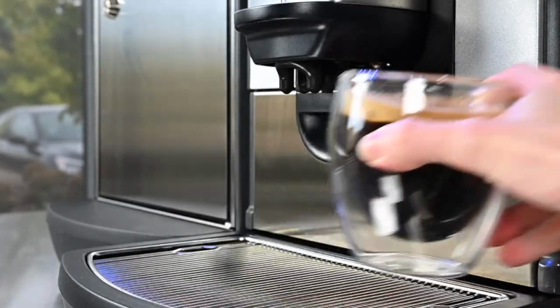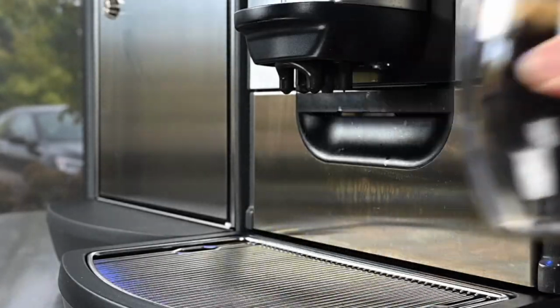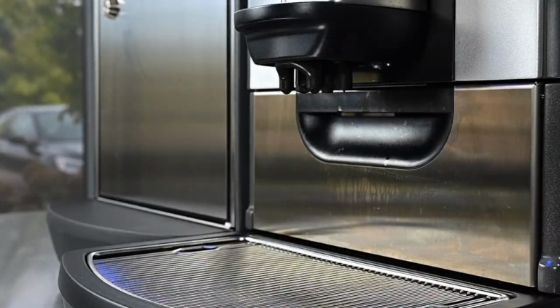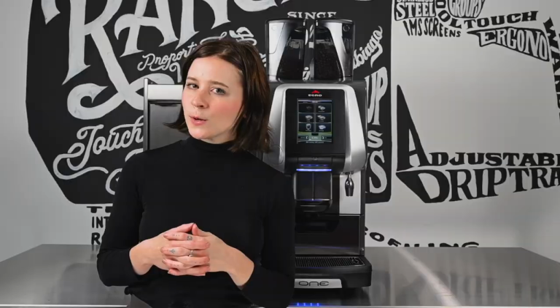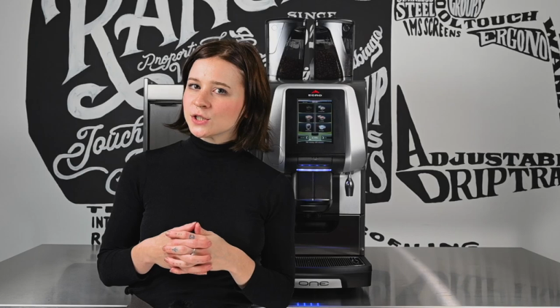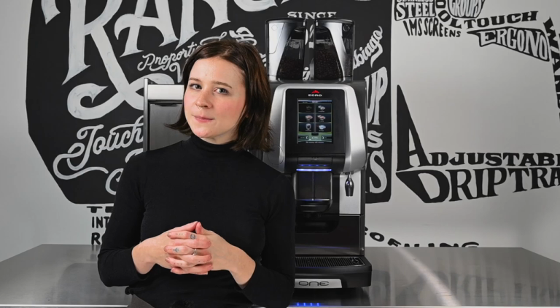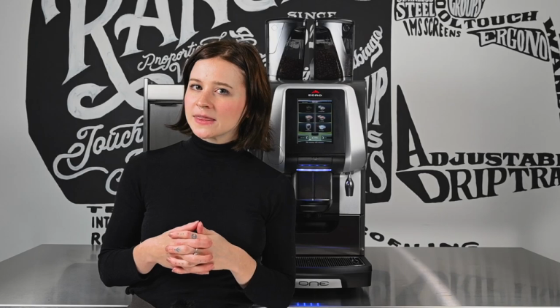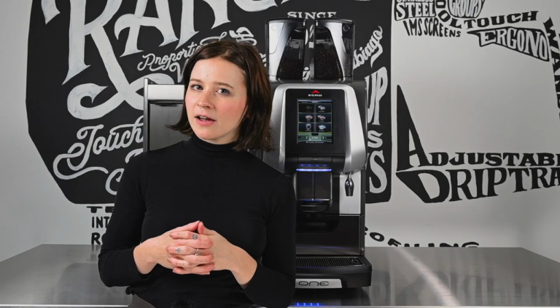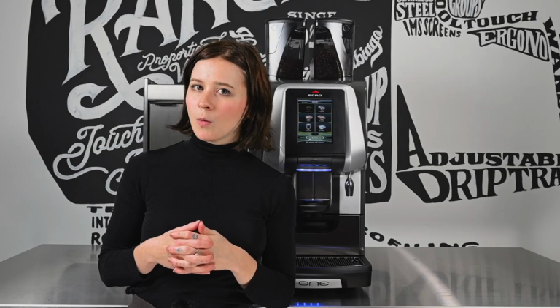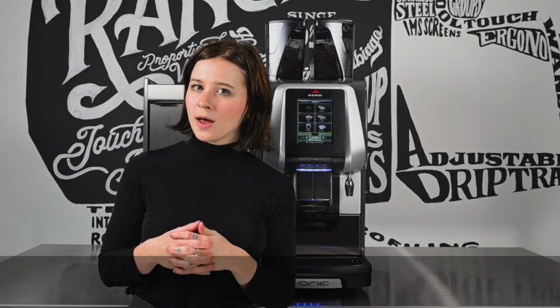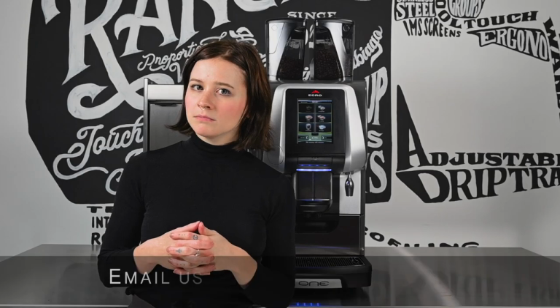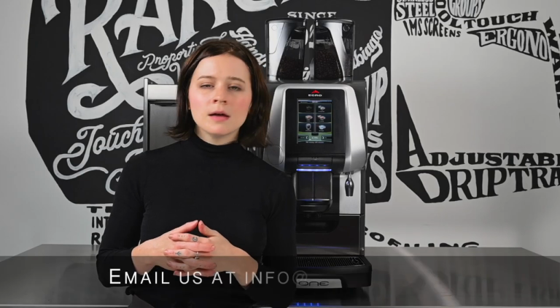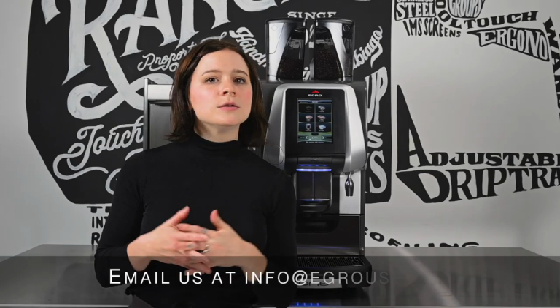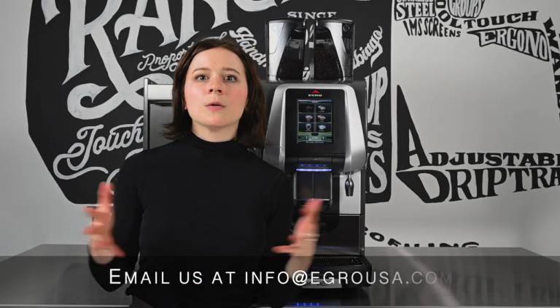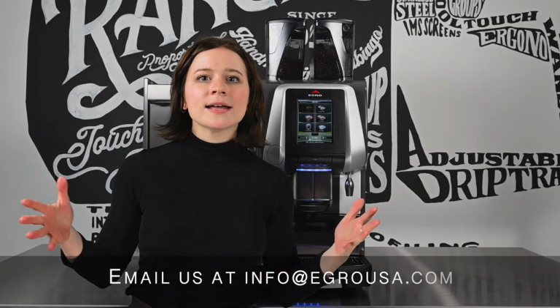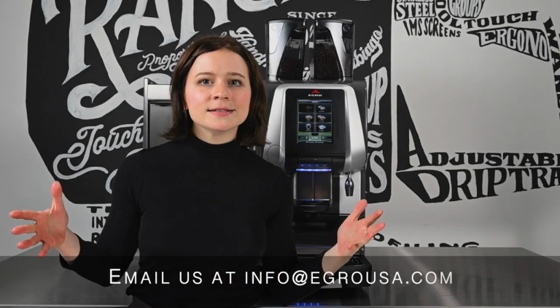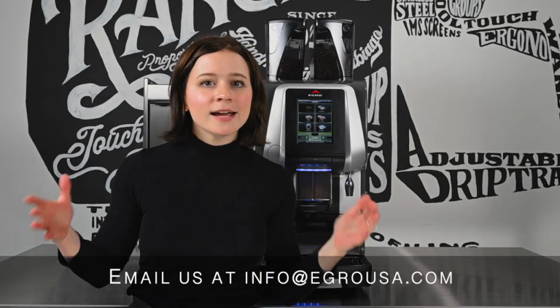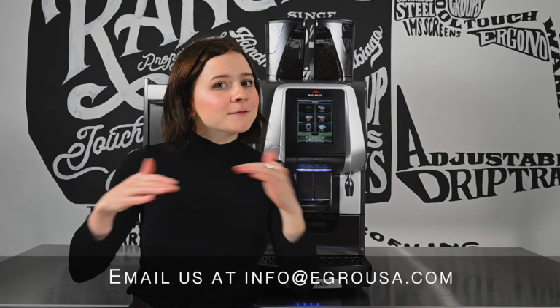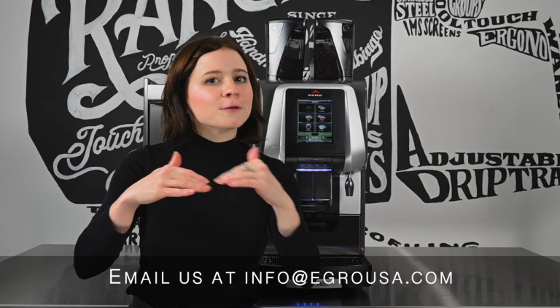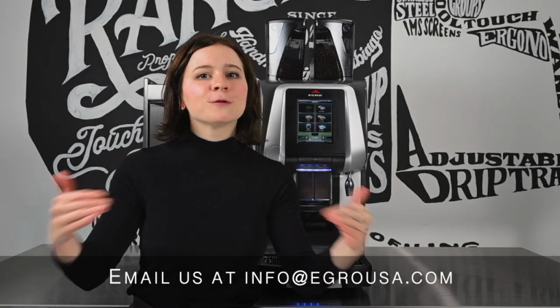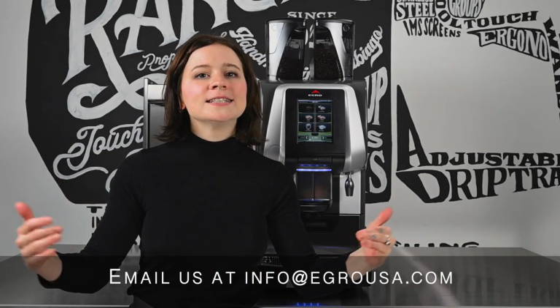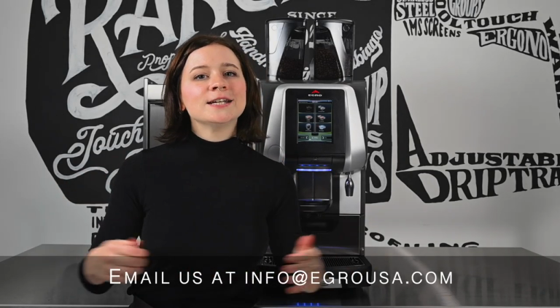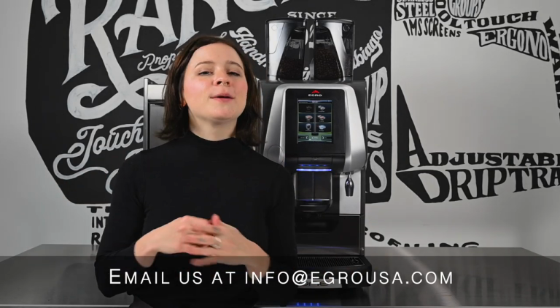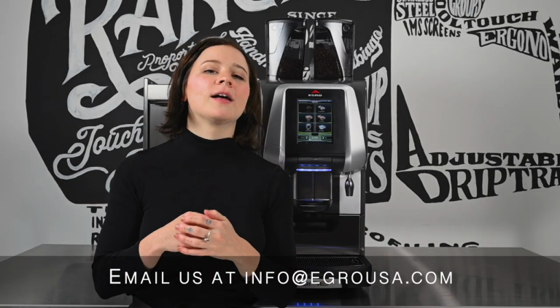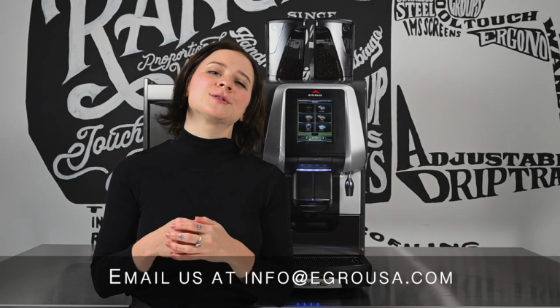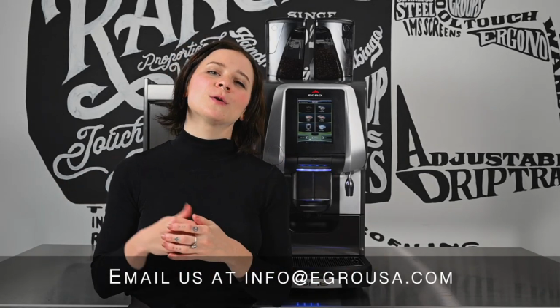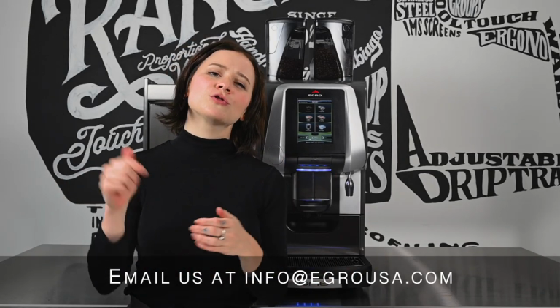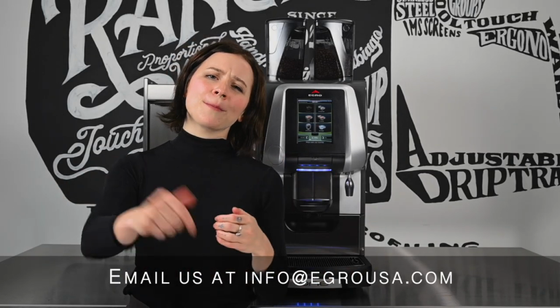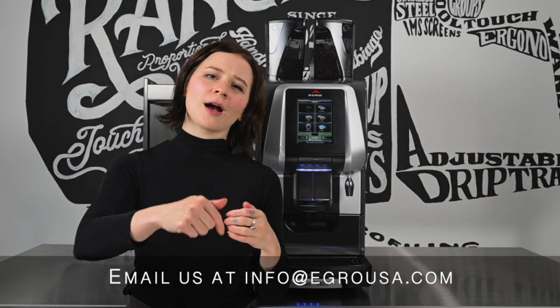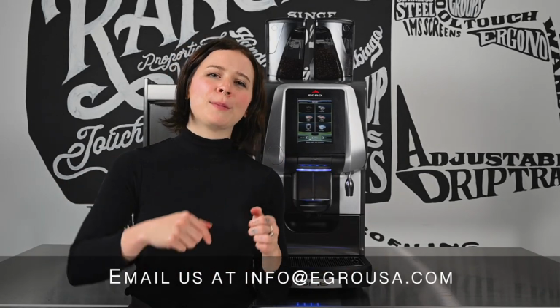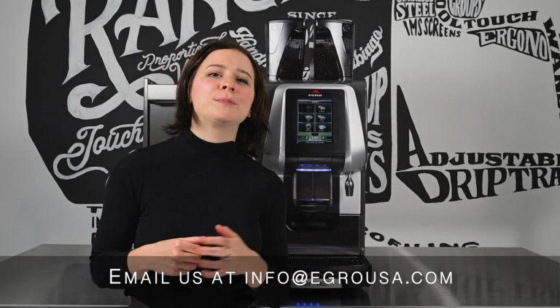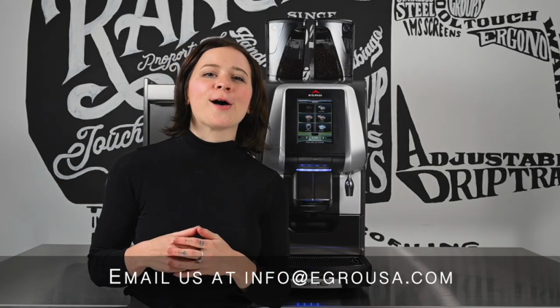Have any questions about the Eggro One? Don't hesitate — feel free to email us or drop a comment below.